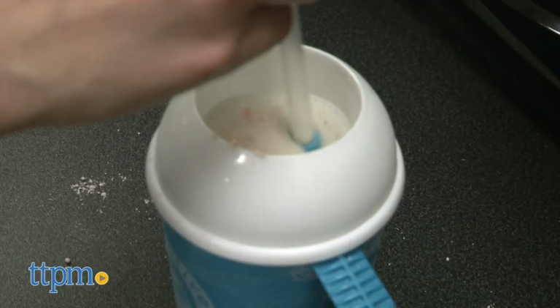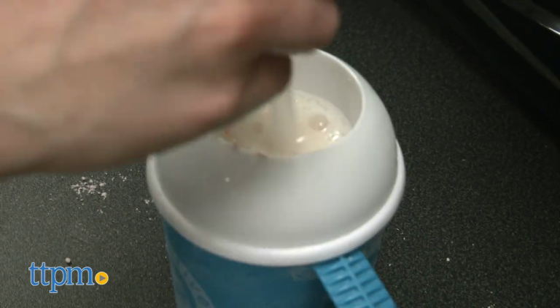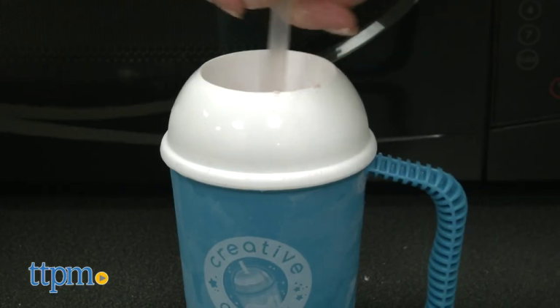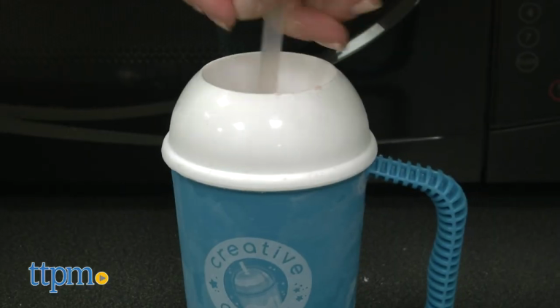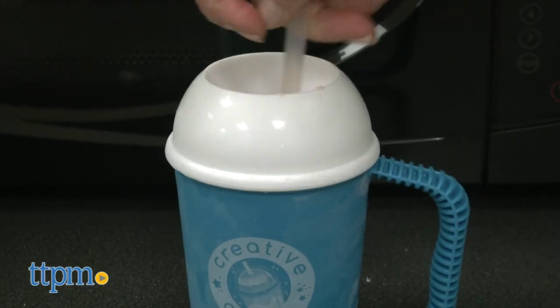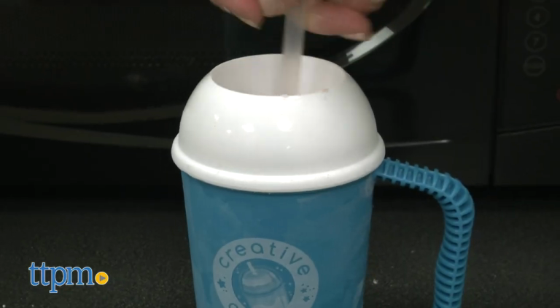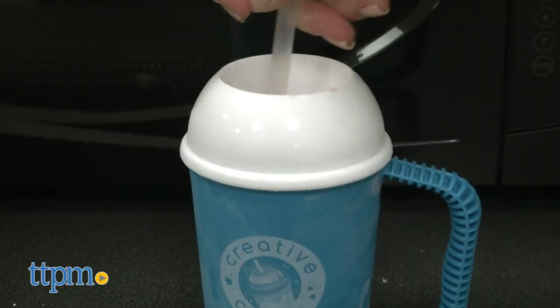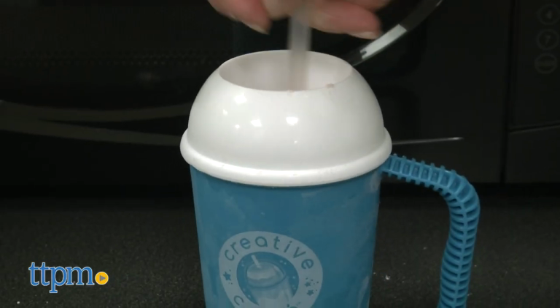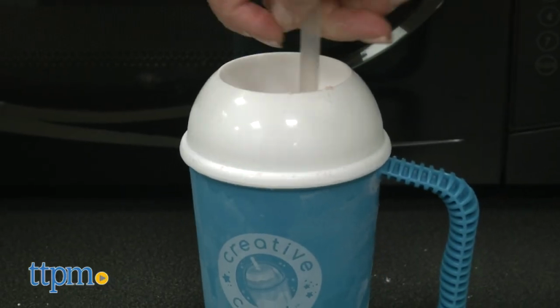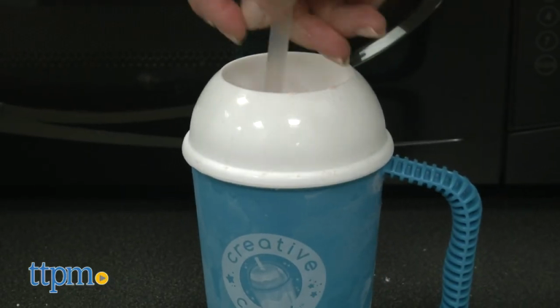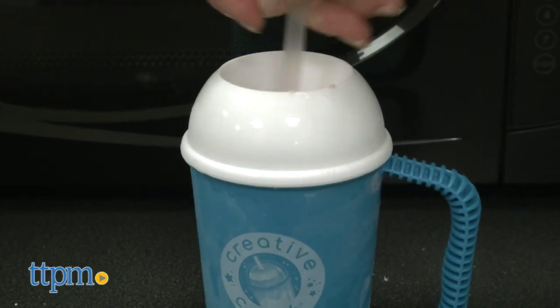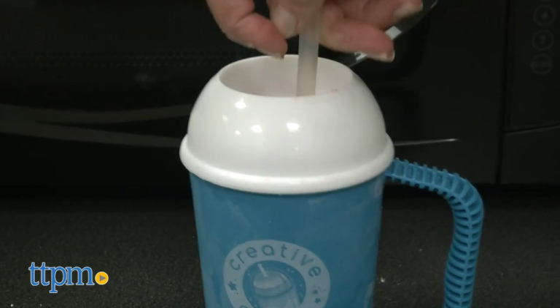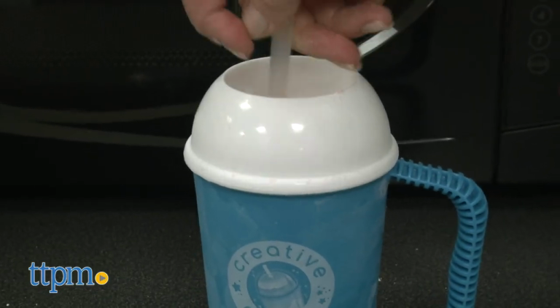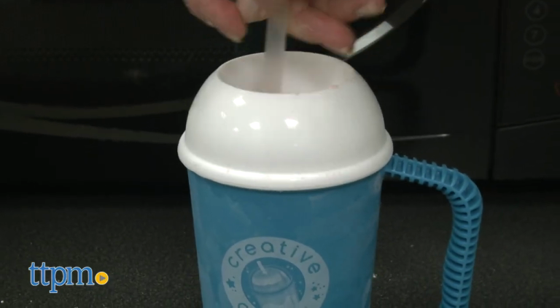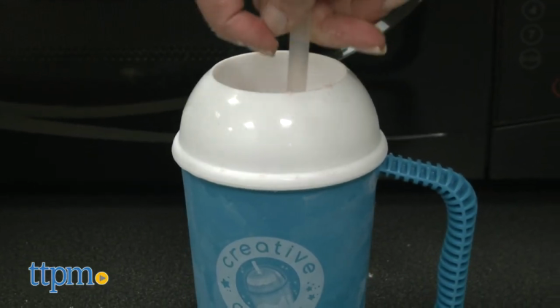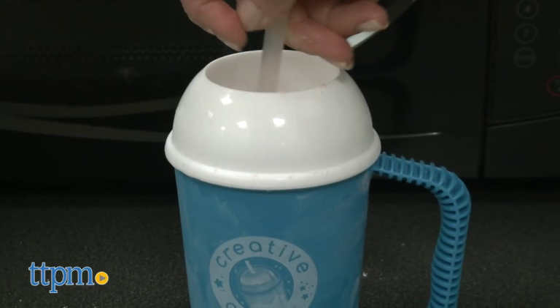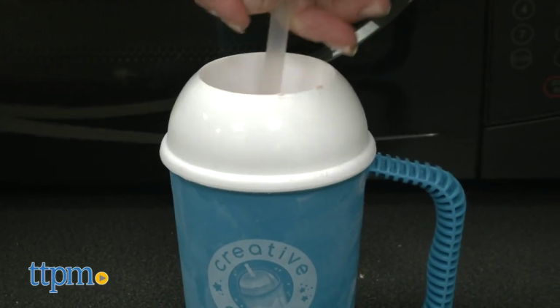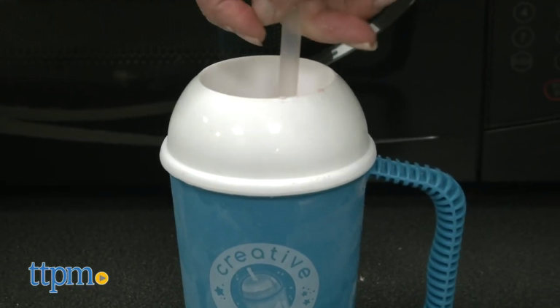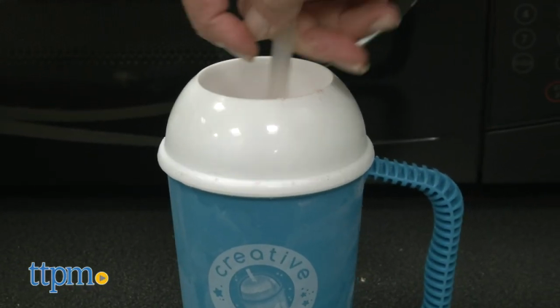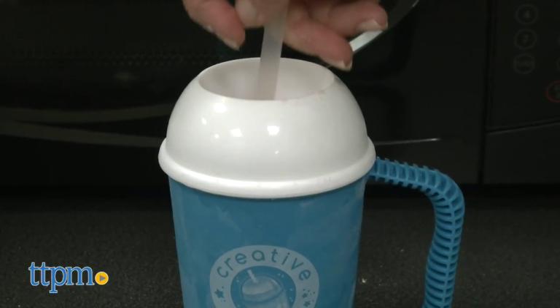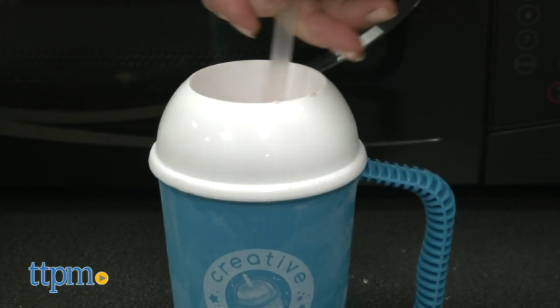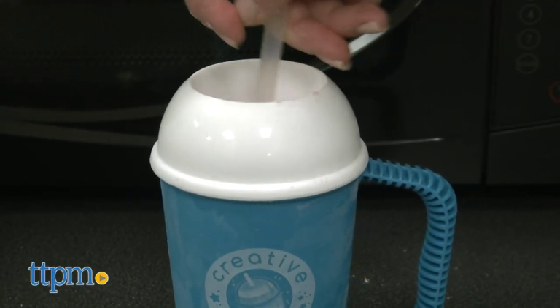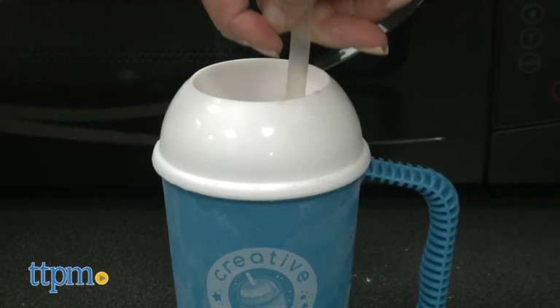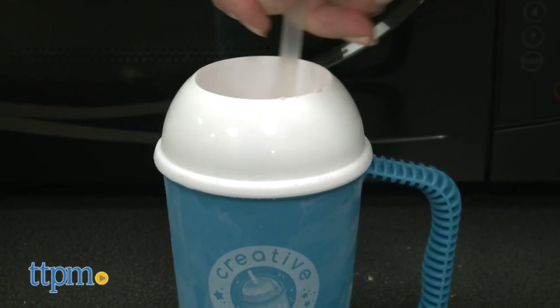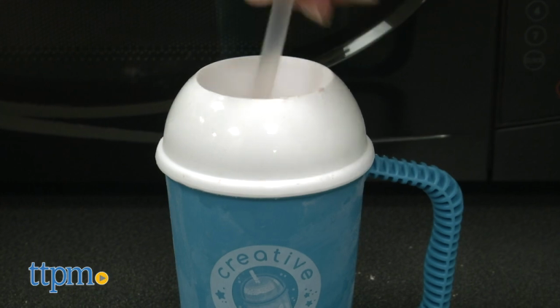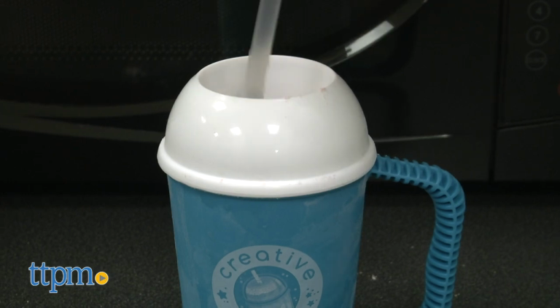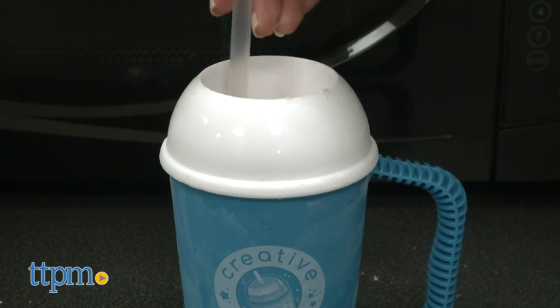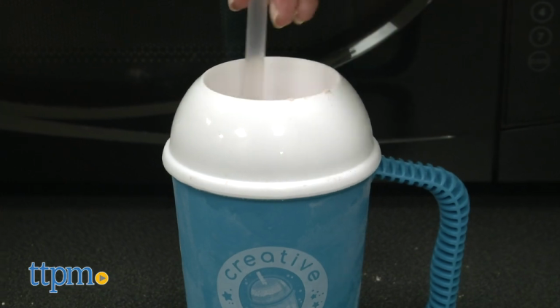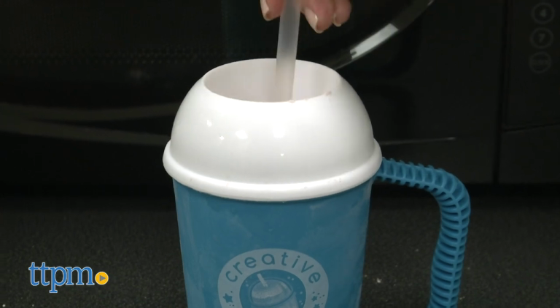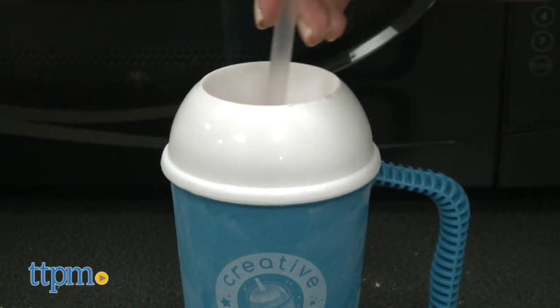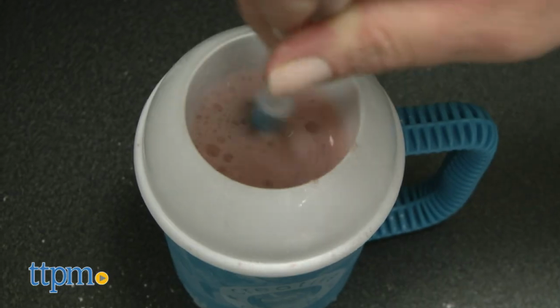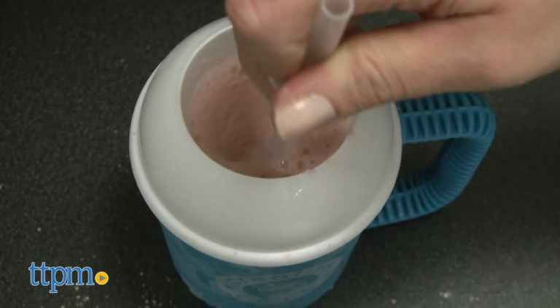While I'm stirring, leave me a comment and tell me which of the three flavors you'd pick for your frappé — apple, mango or strawberry?